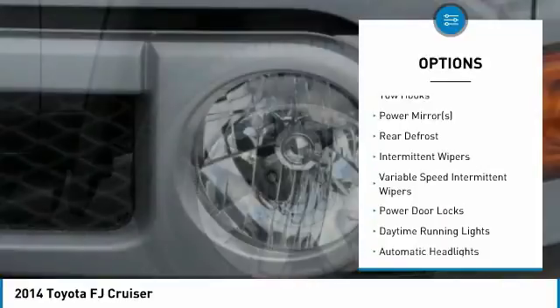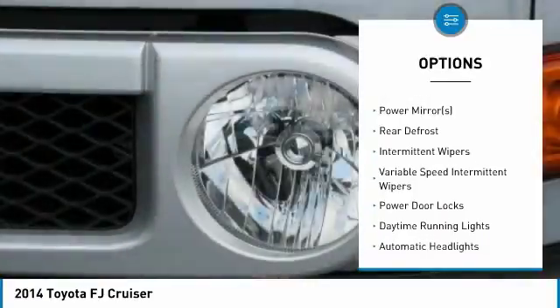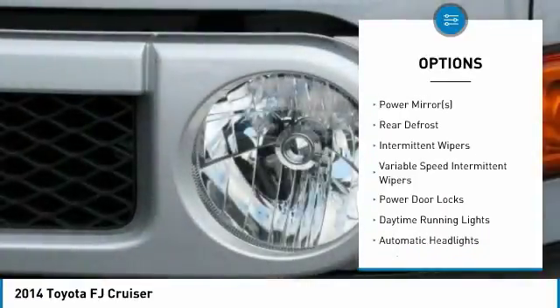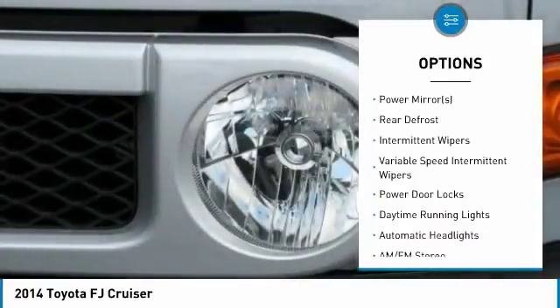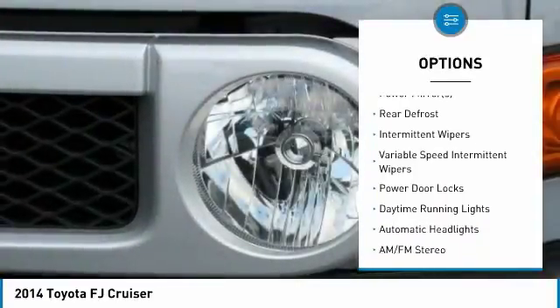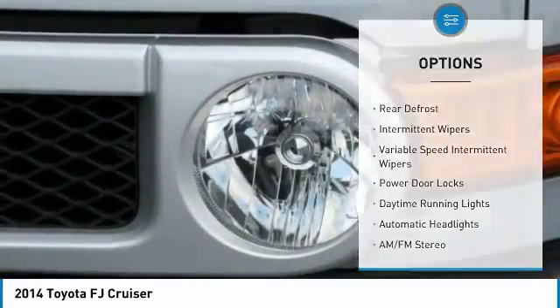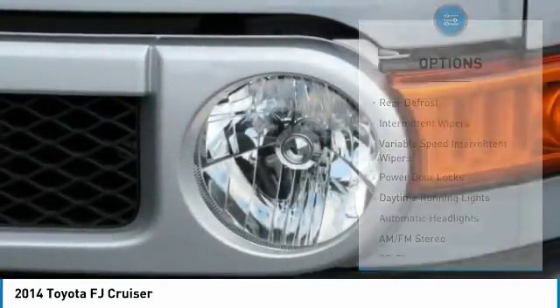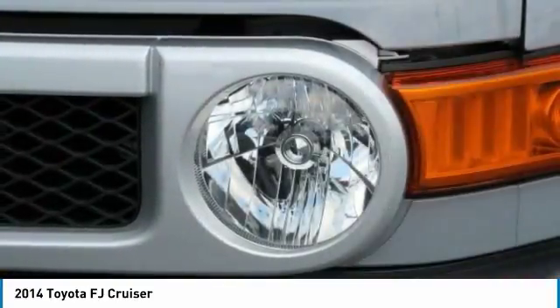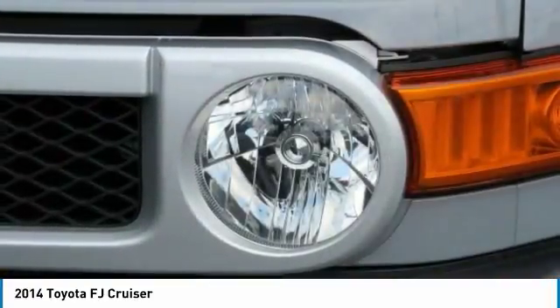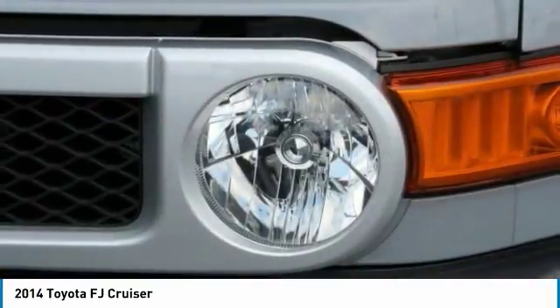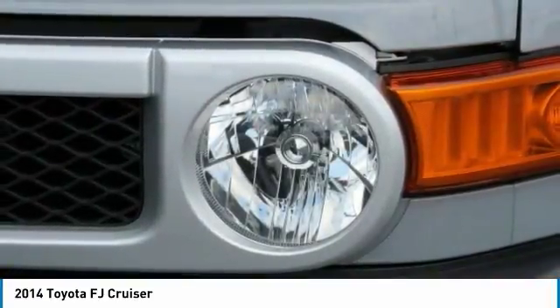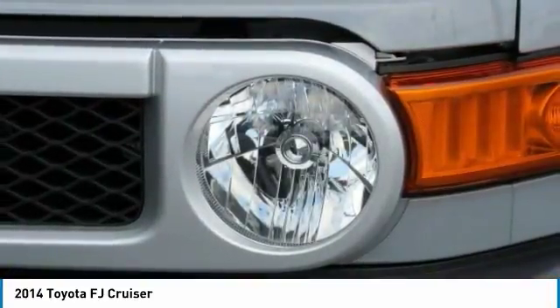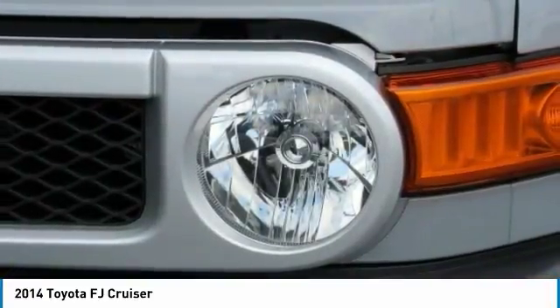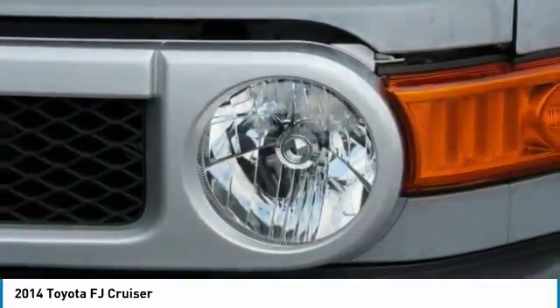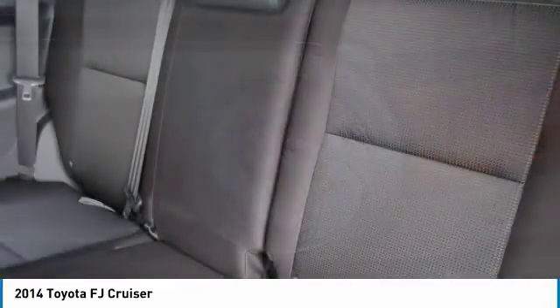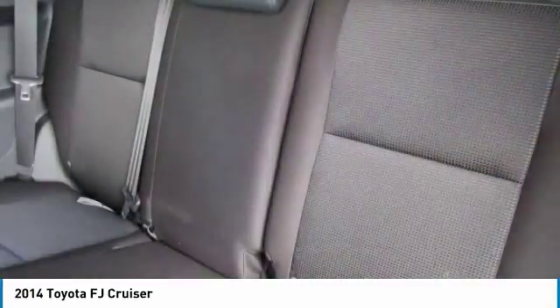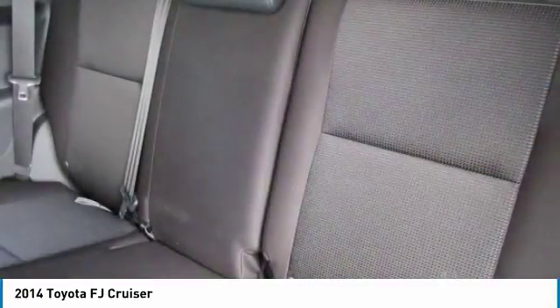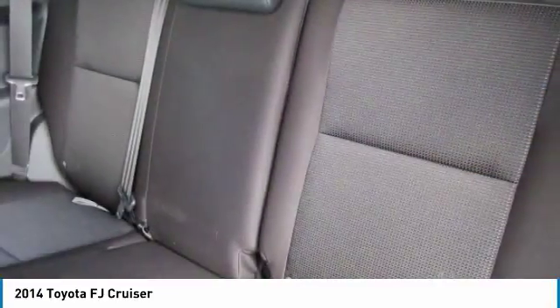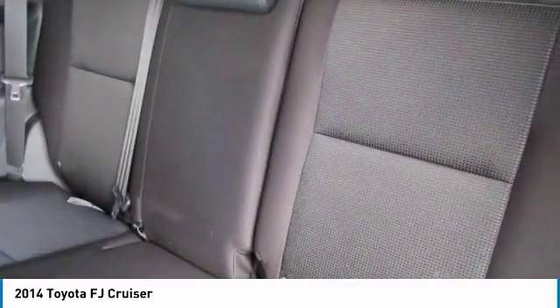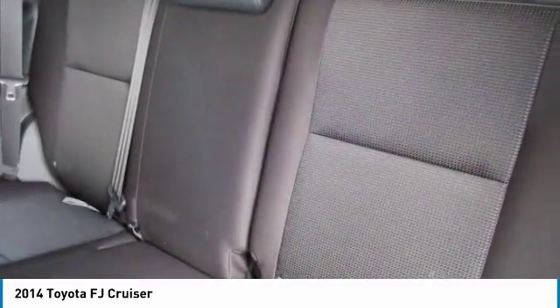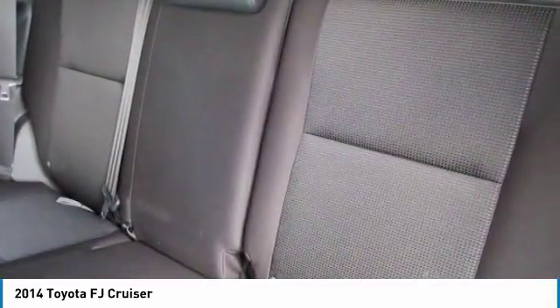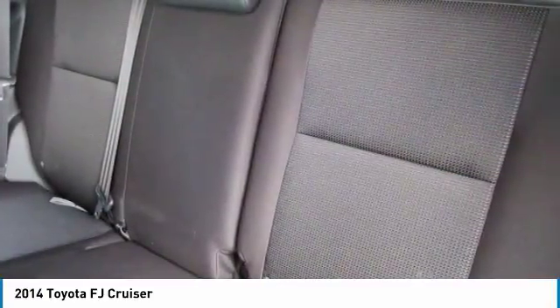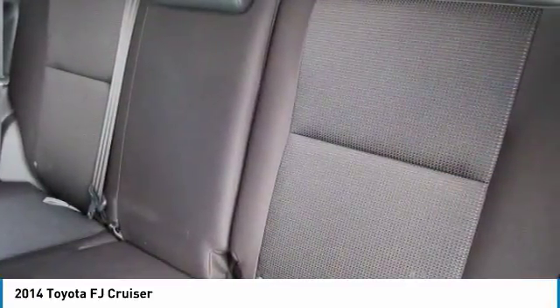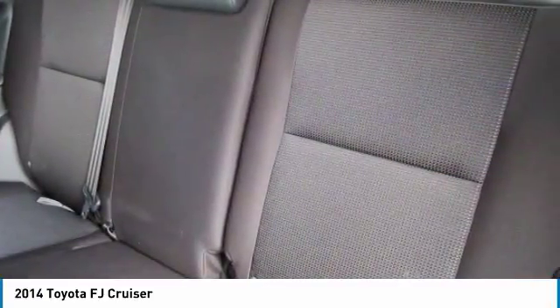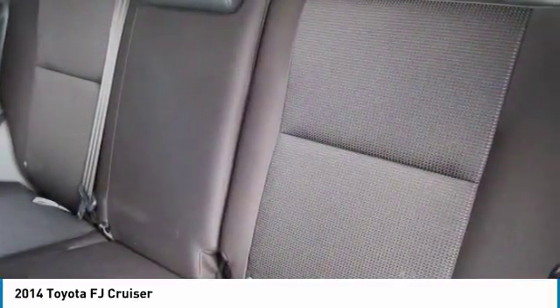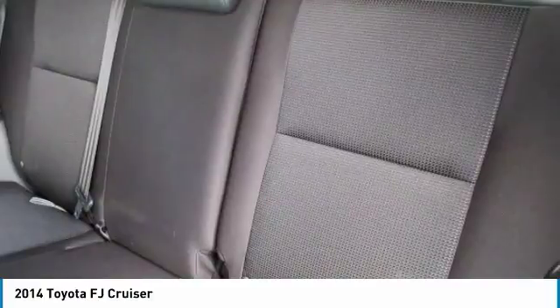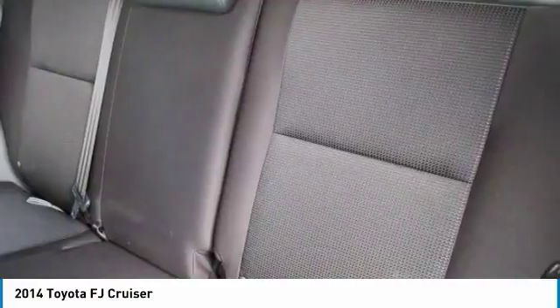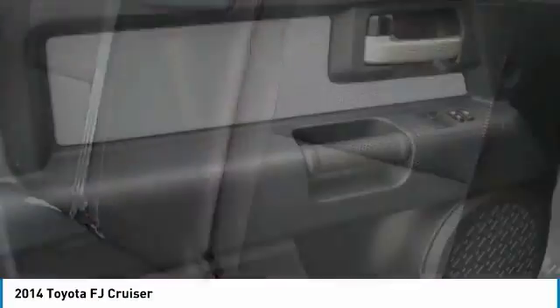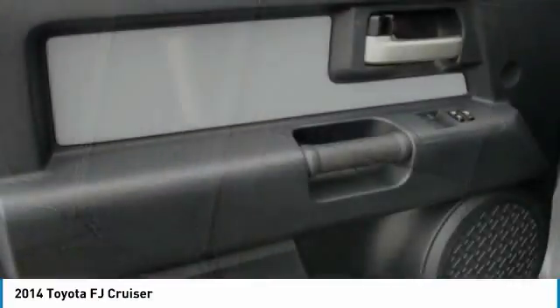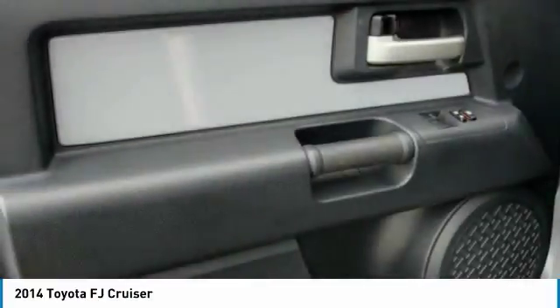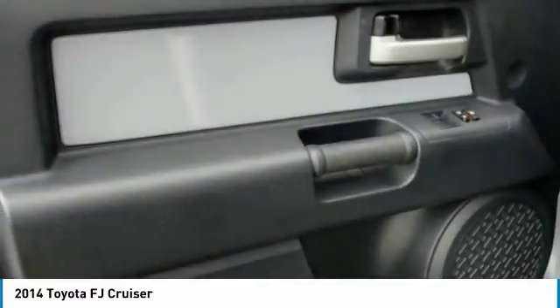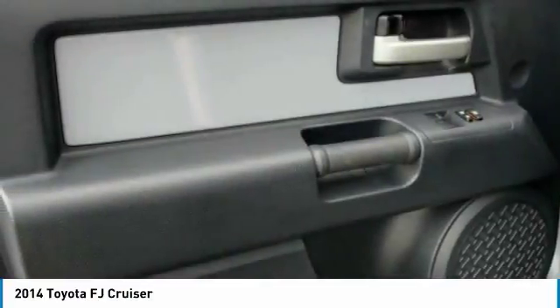Bluetooth, driver airbag, adjustable steering wheel, power steering, auto dimming rear view mirror, and PPO.